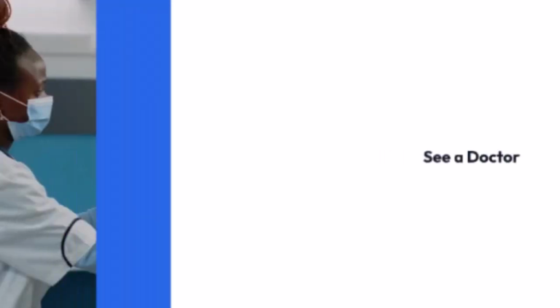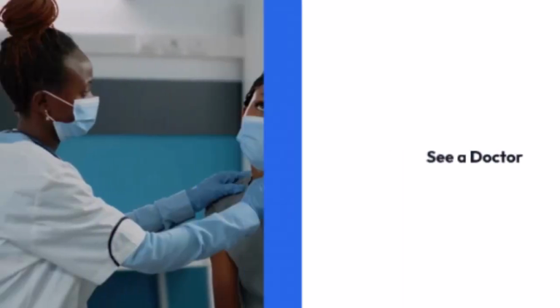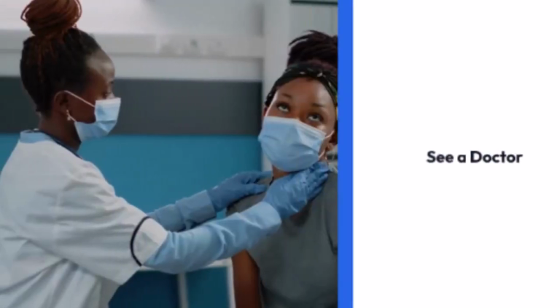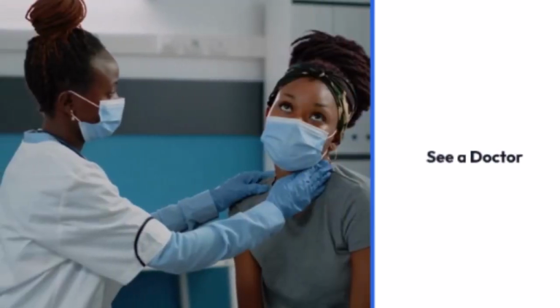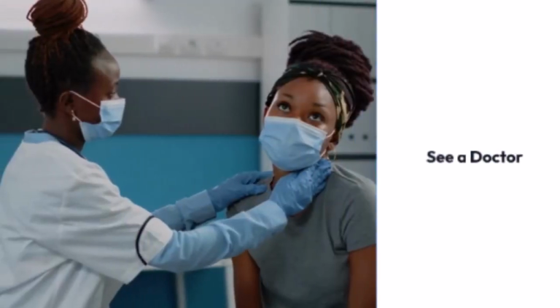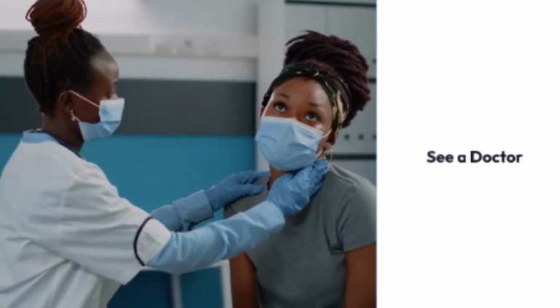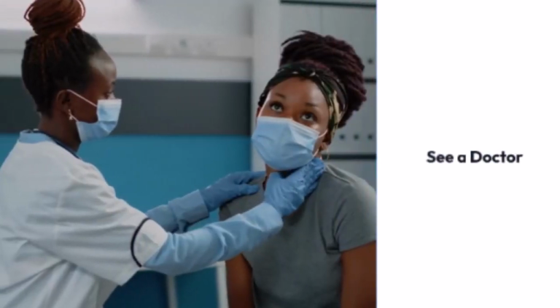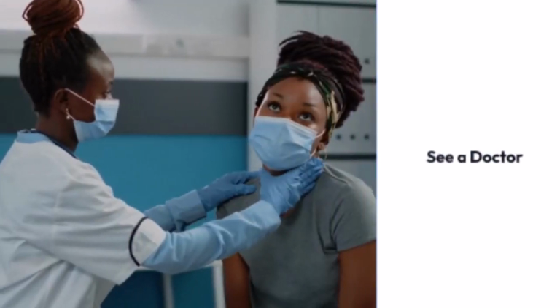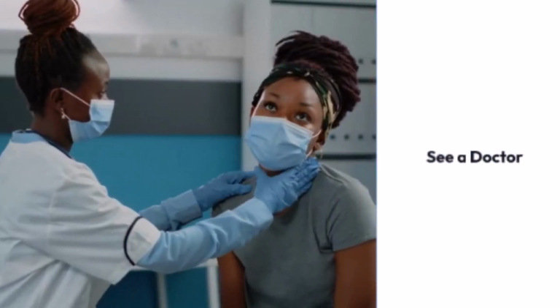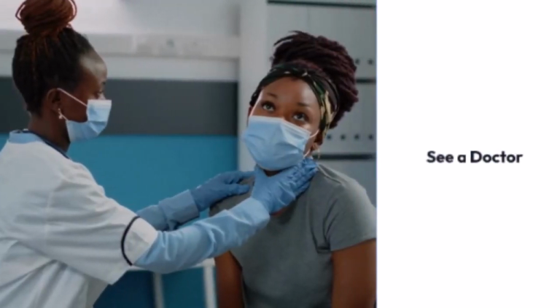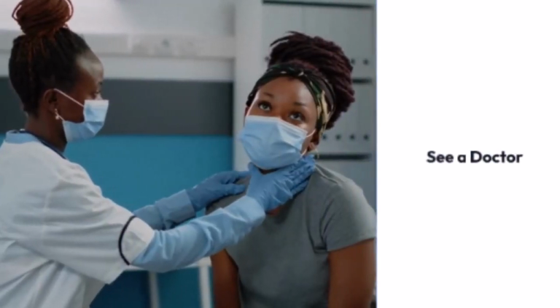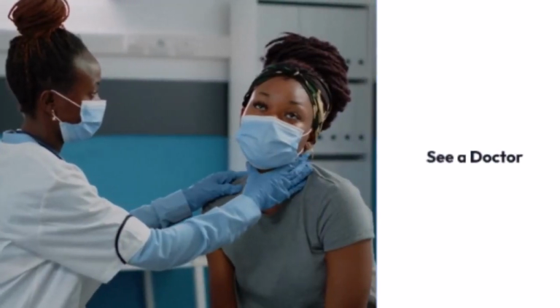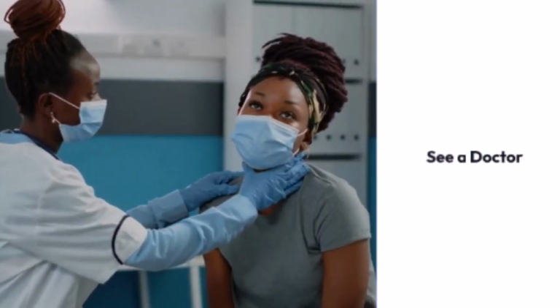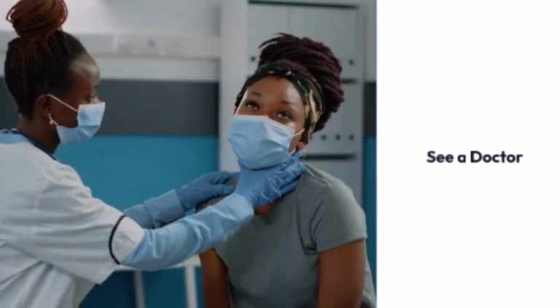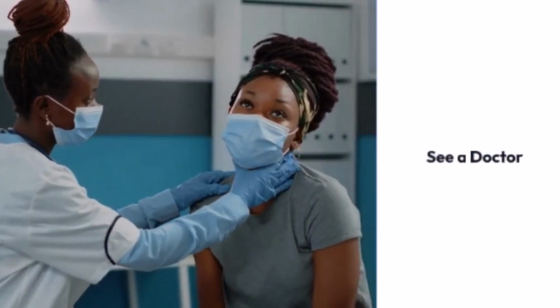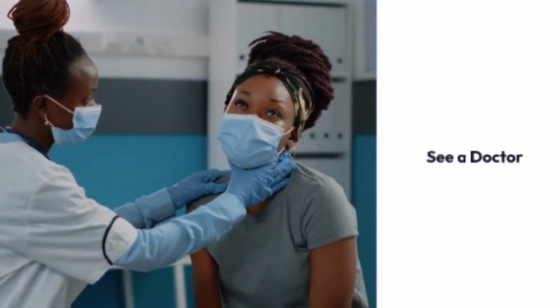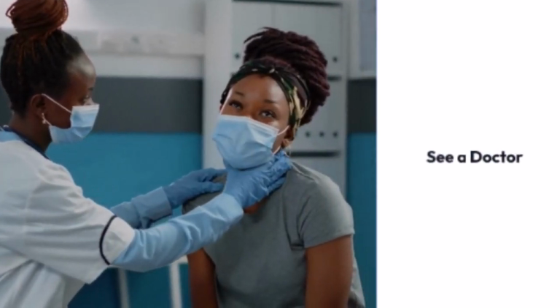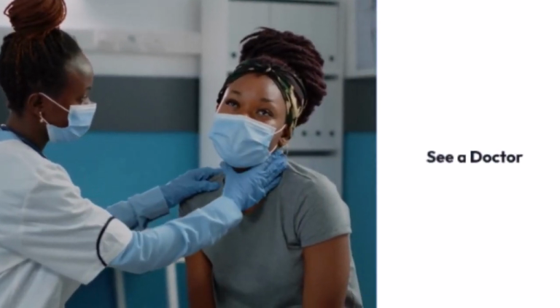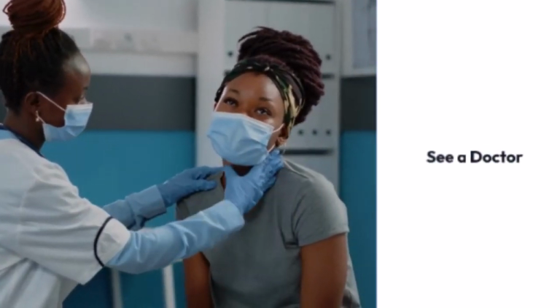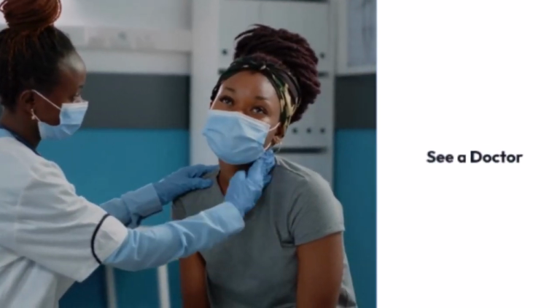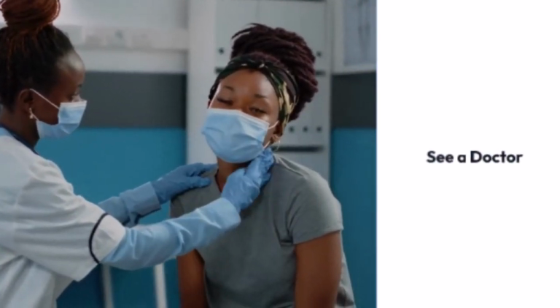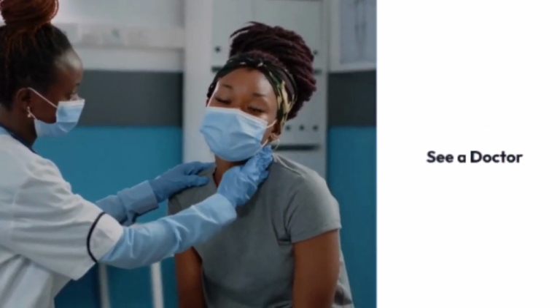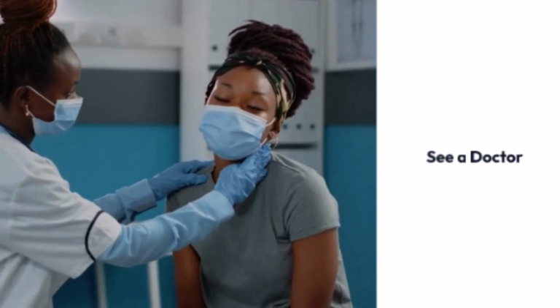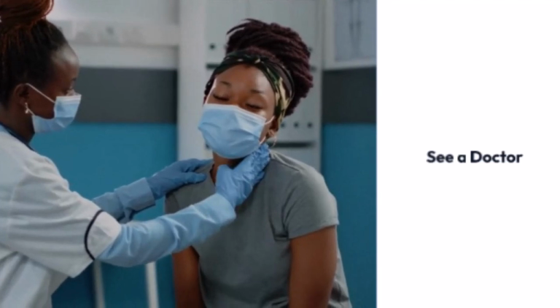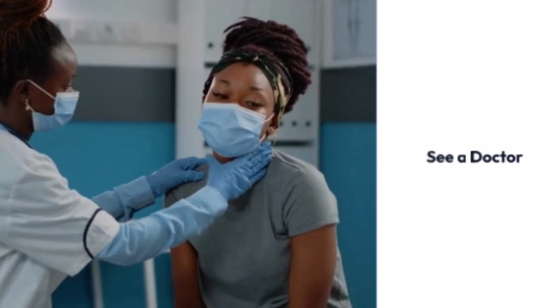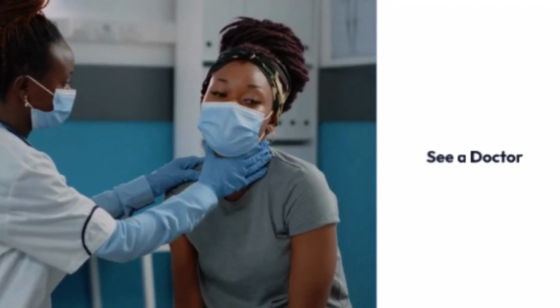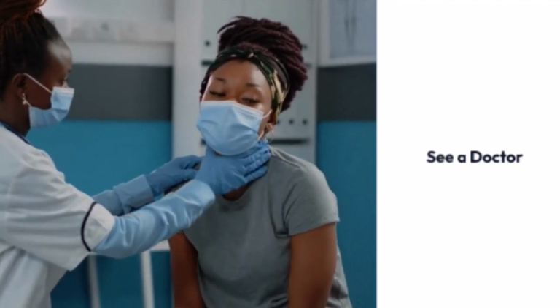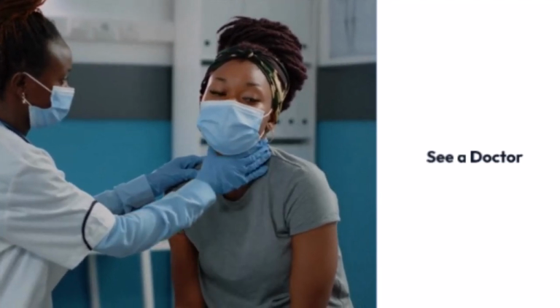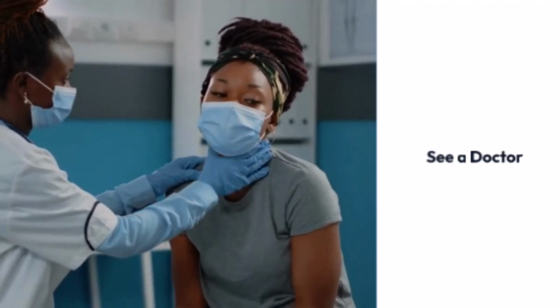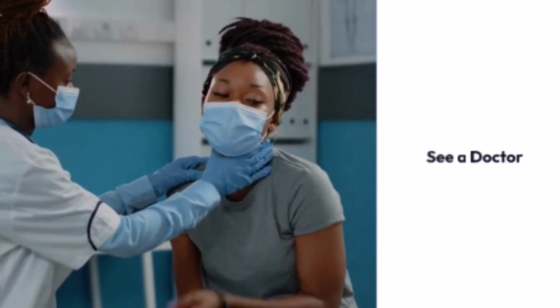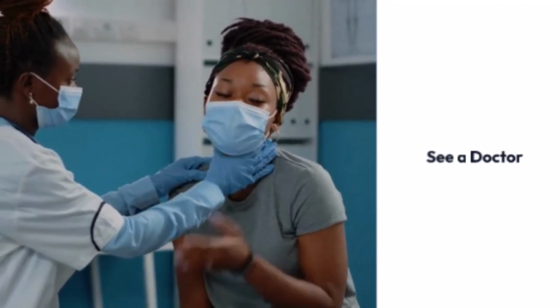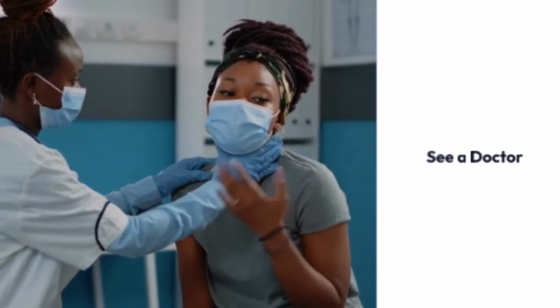See a doctor if the peeling is severe or accompanied by other symptoms — see a healthcare professional.